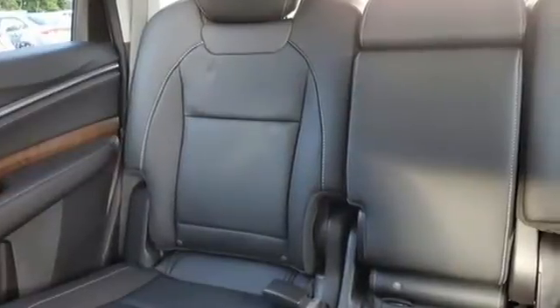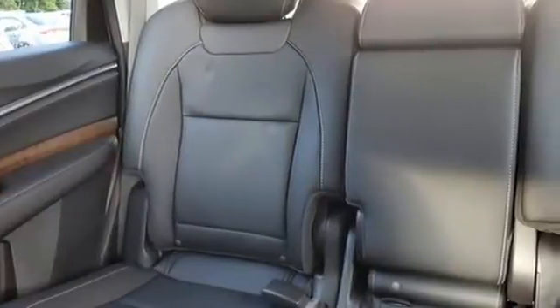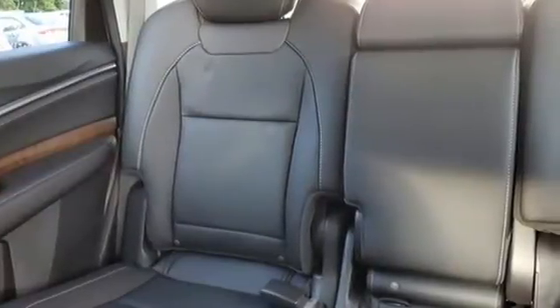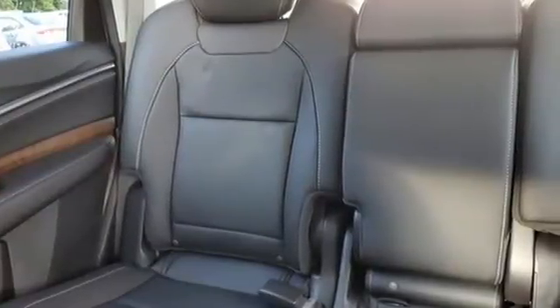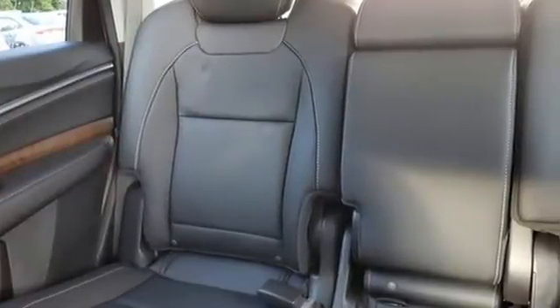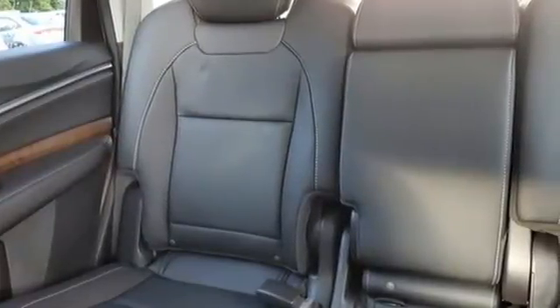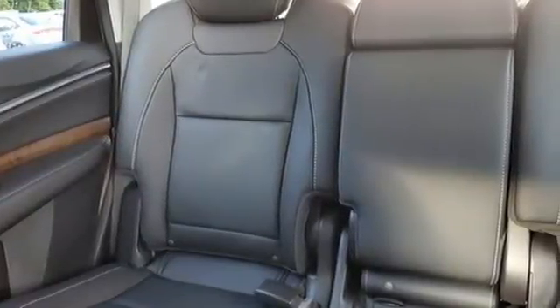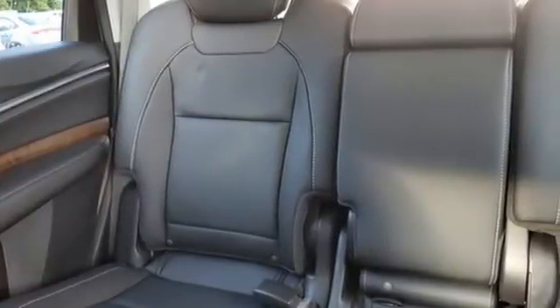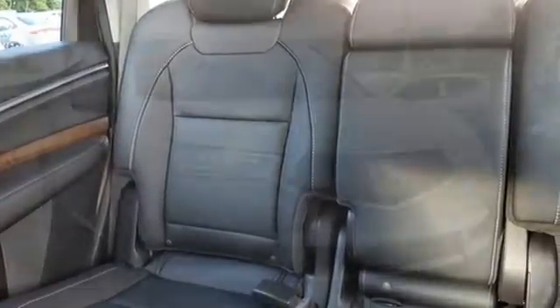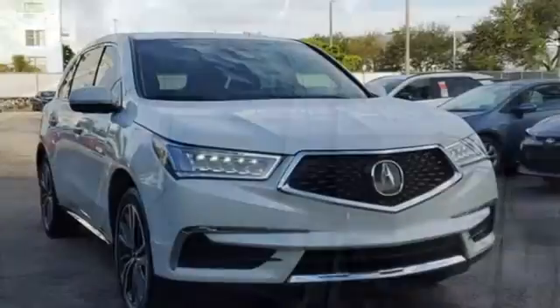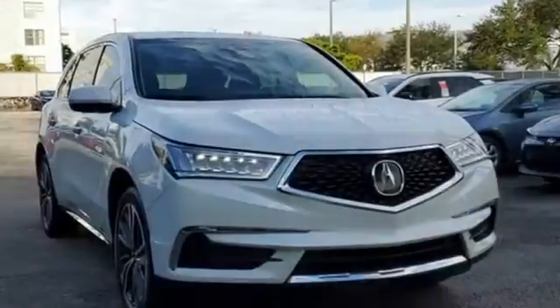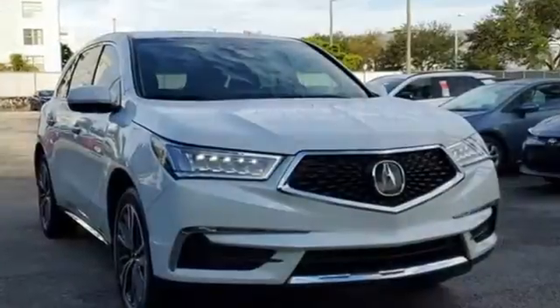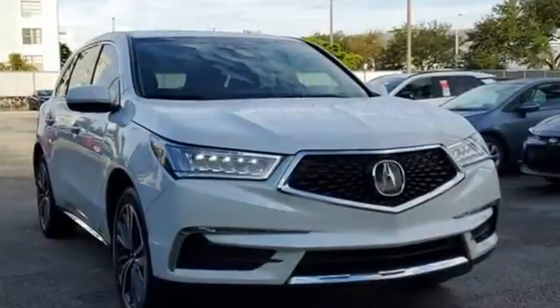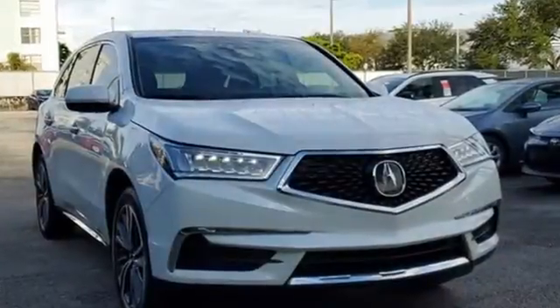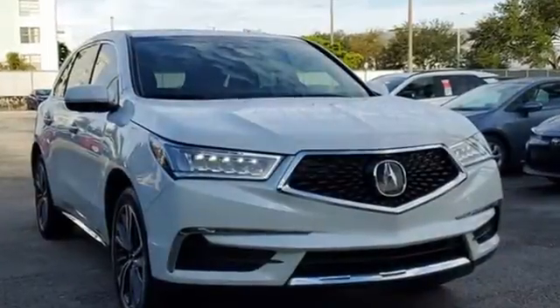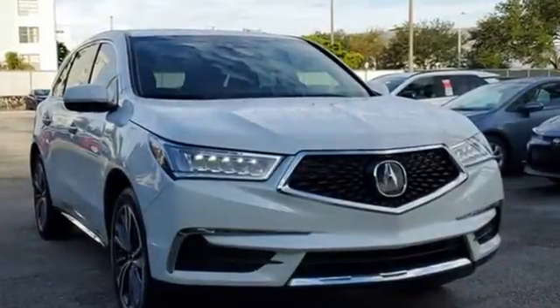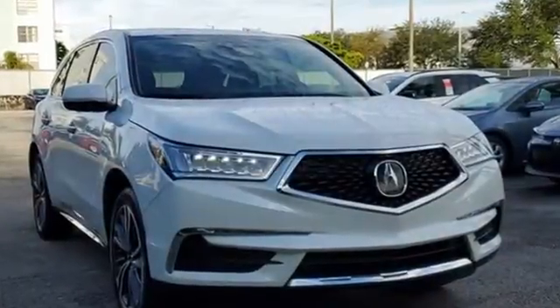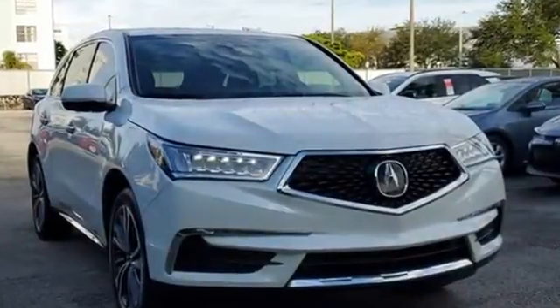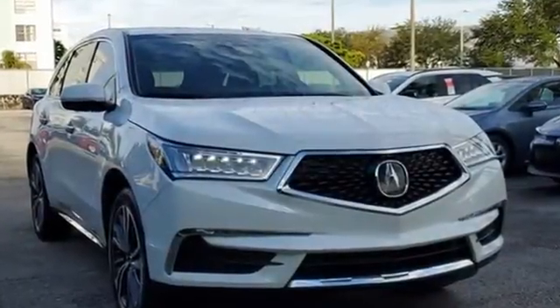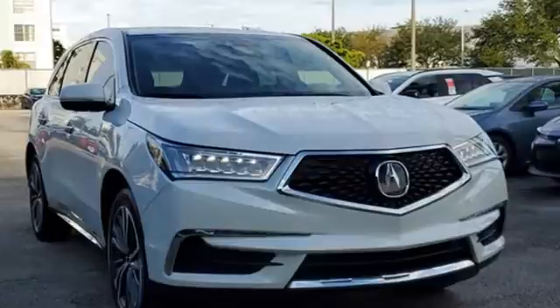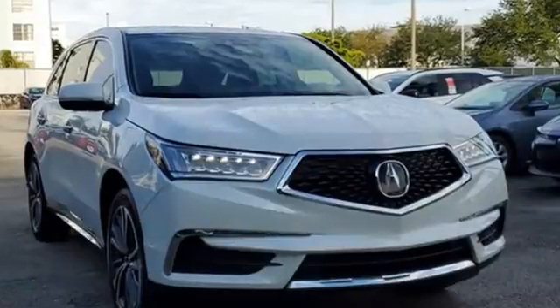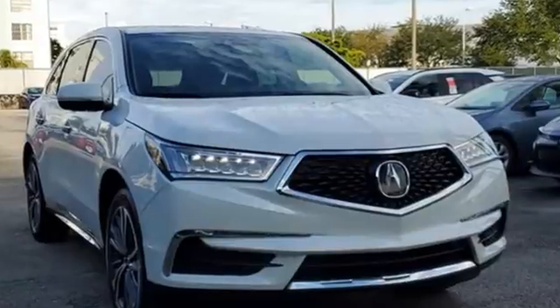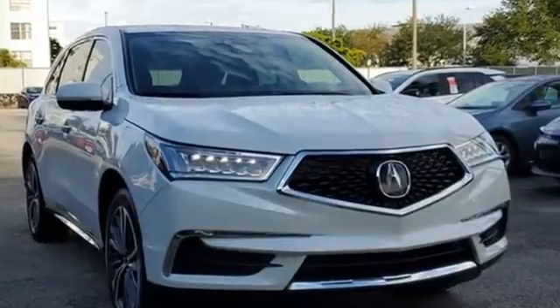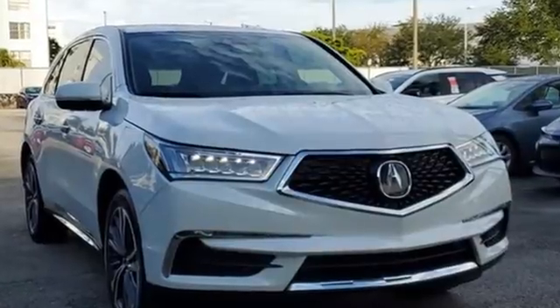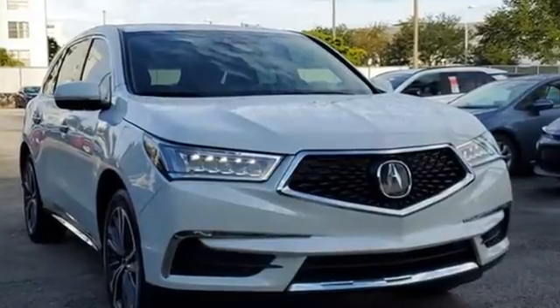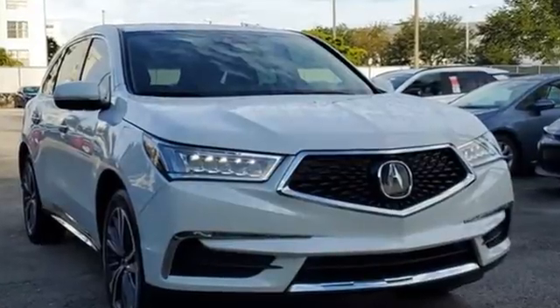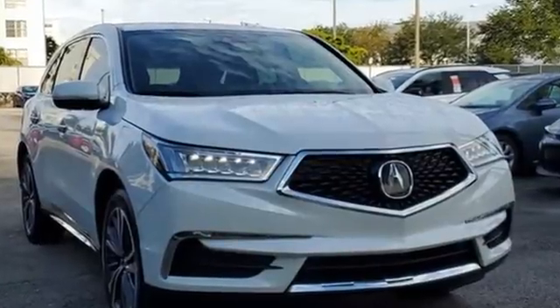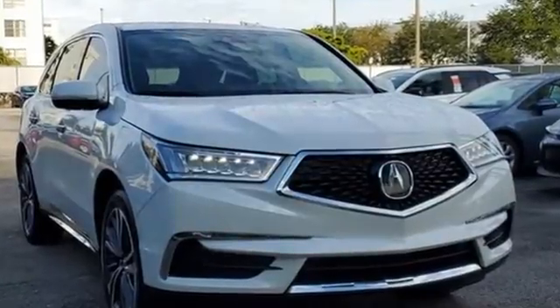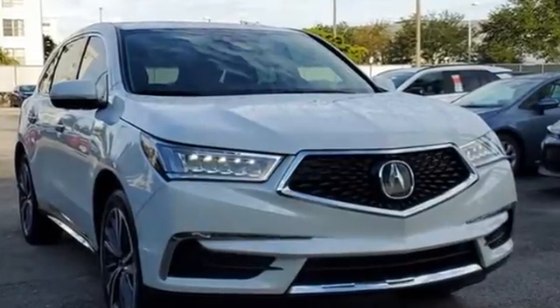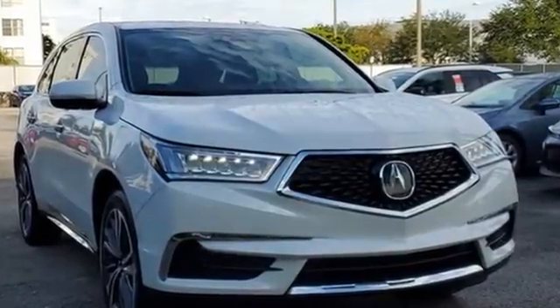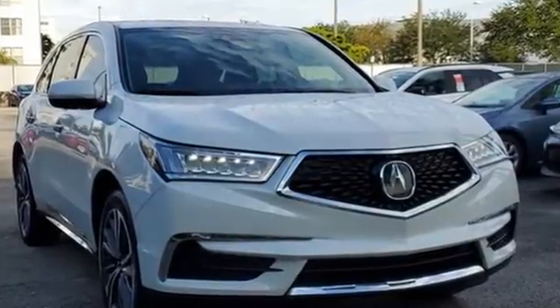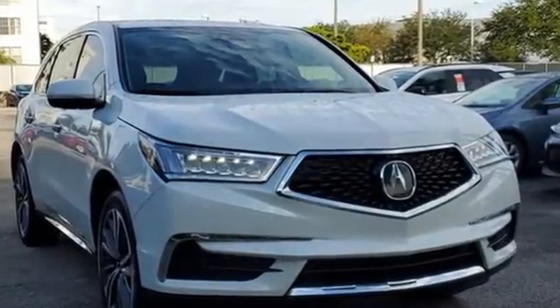At Acura, we manufacture exhilaration so you don't have to. Hurry in today and see it for yourself.